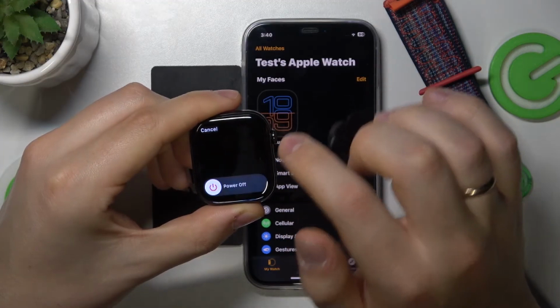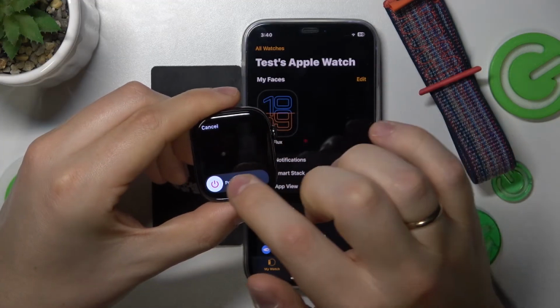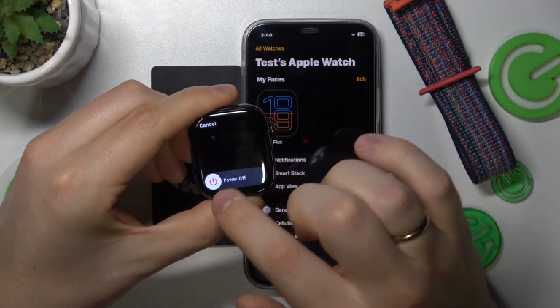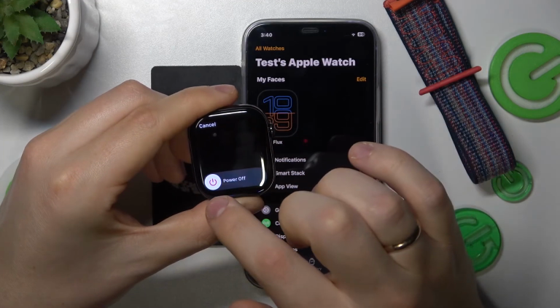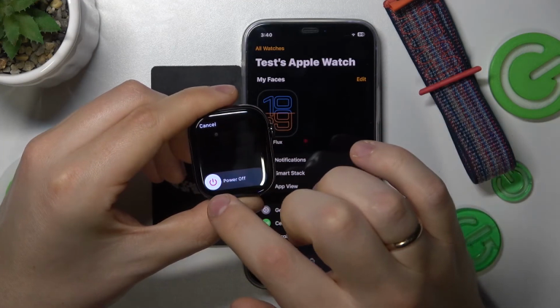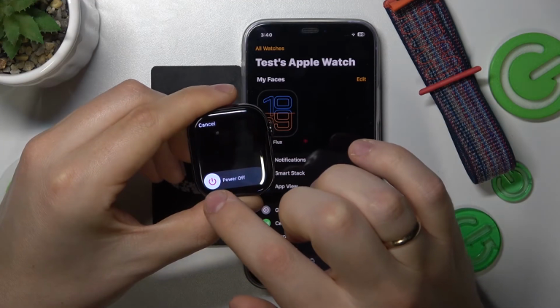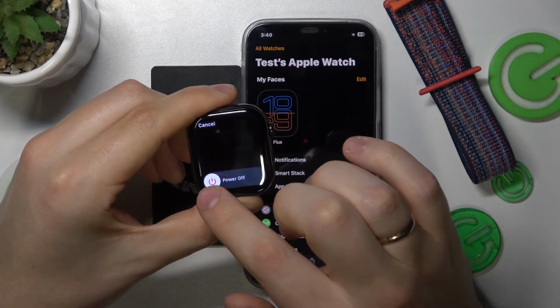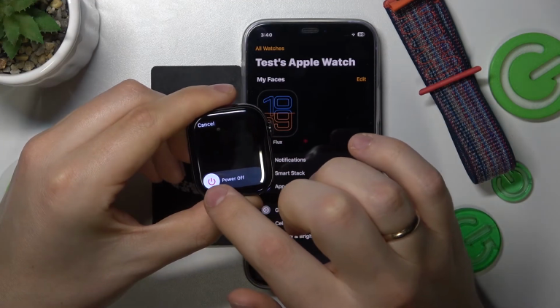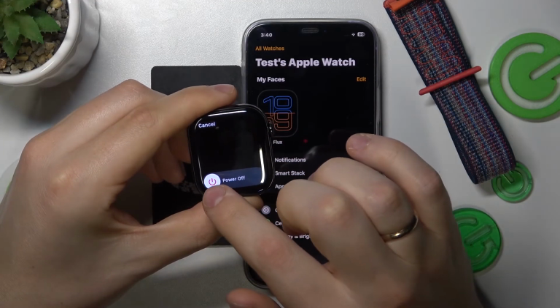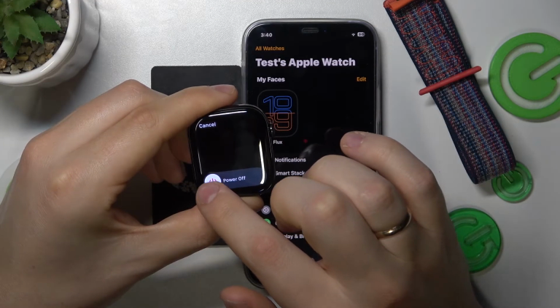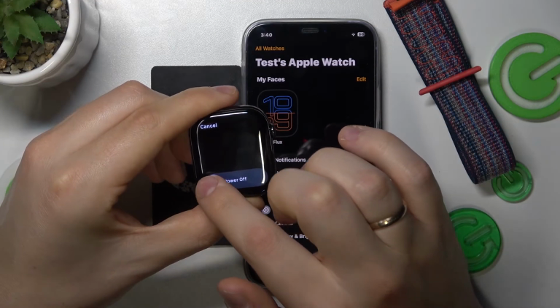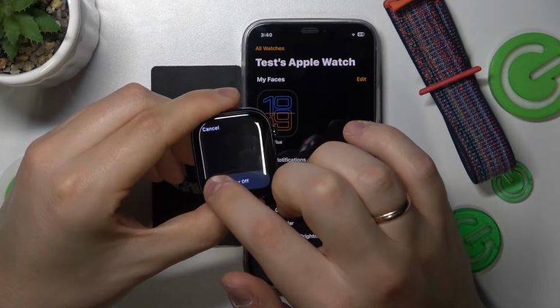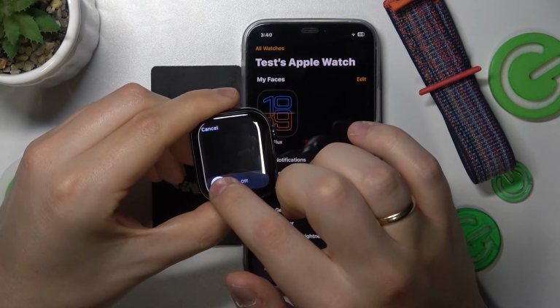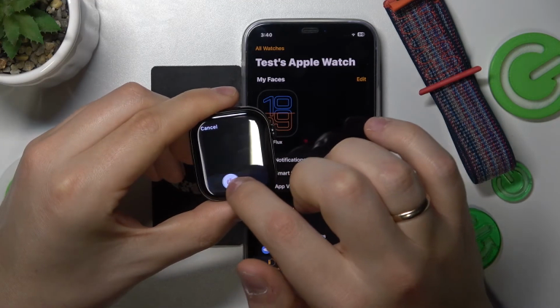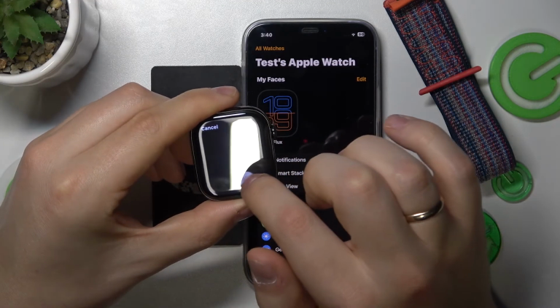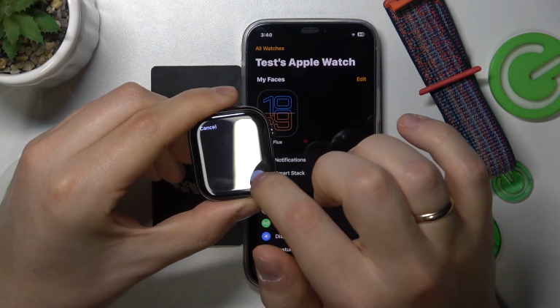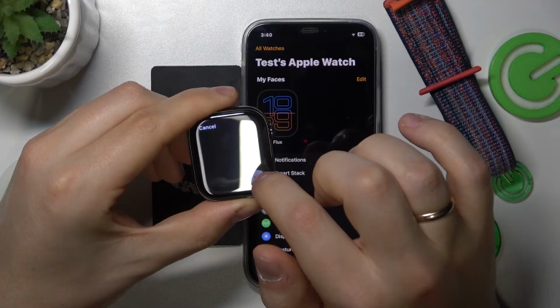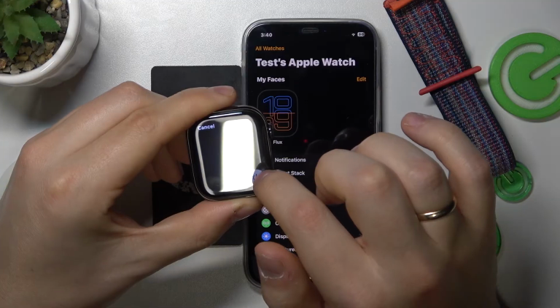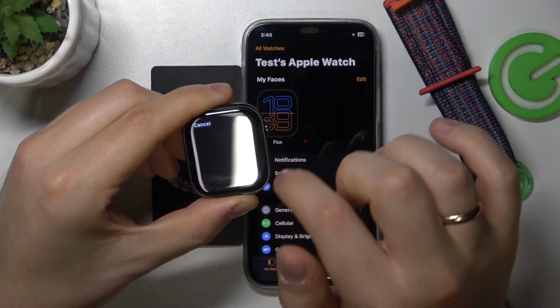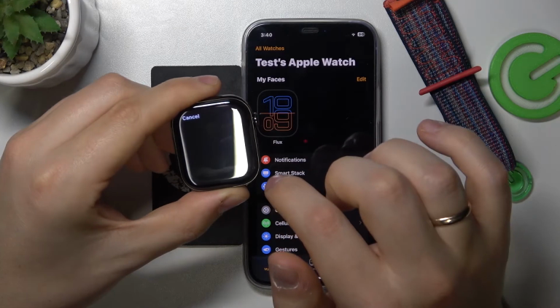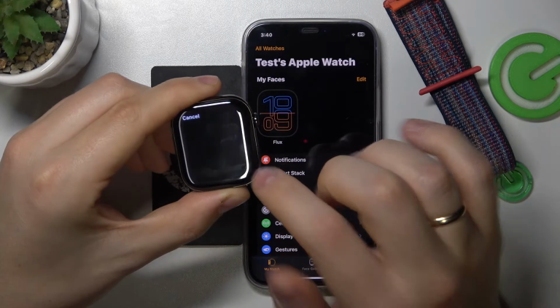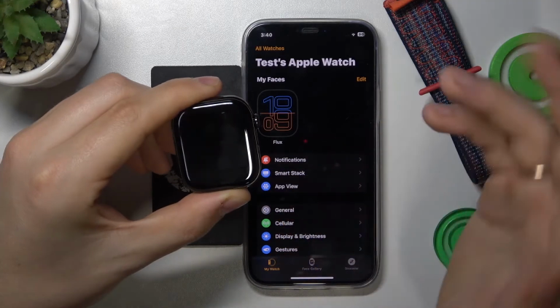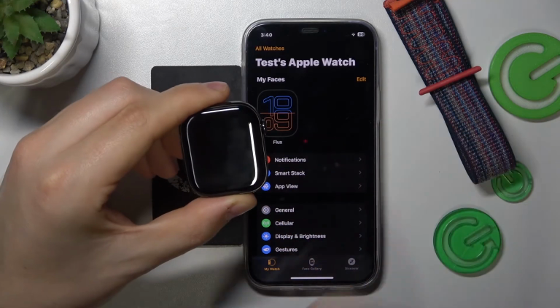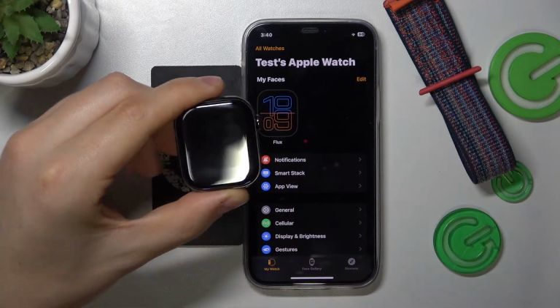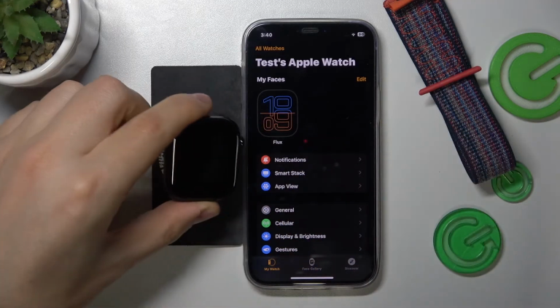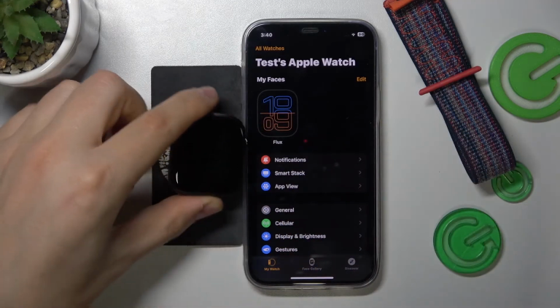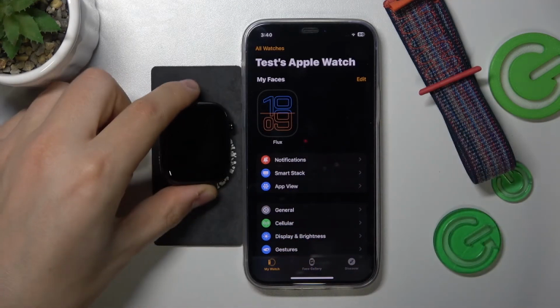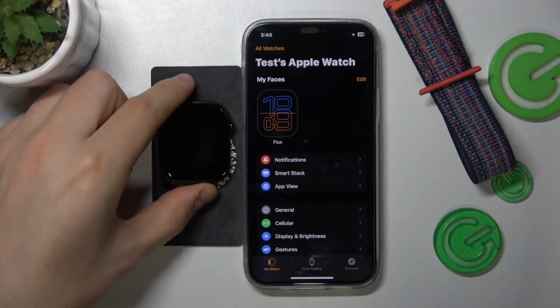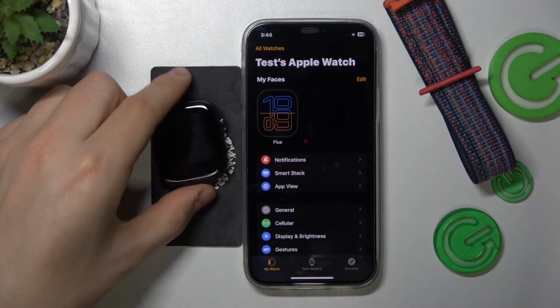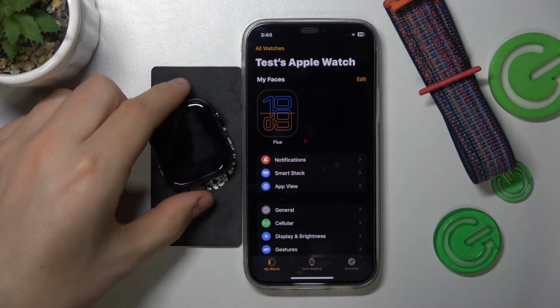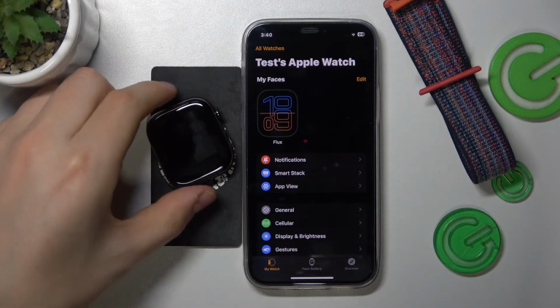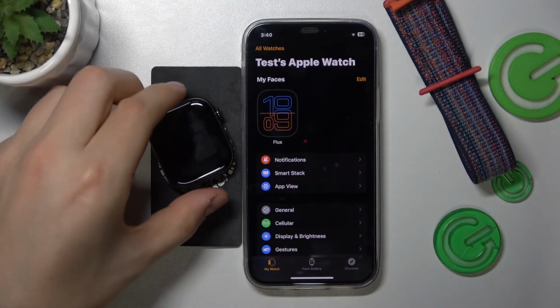And now slide the power off icon all the way to the right in order for the Apple Watch to be switched off.